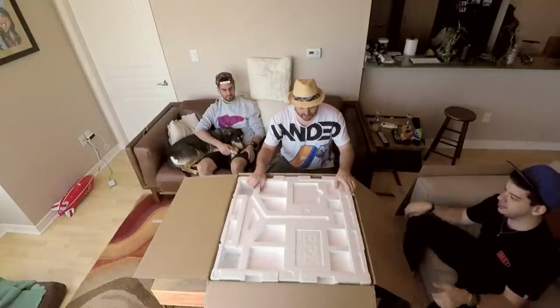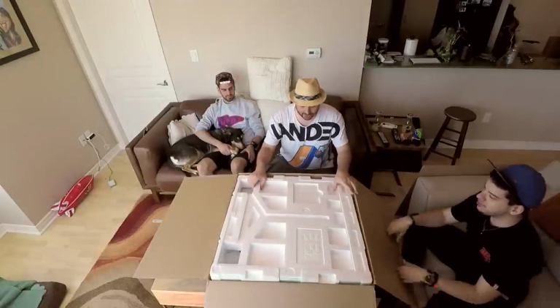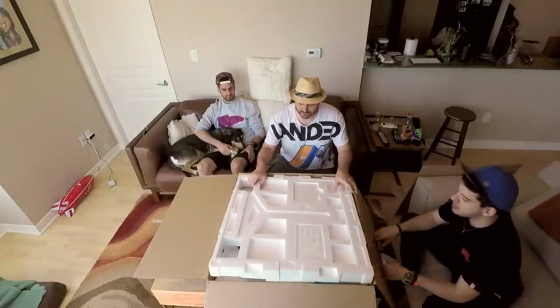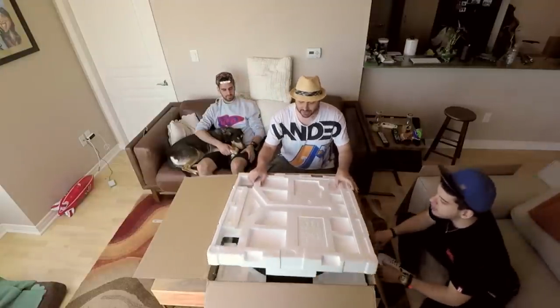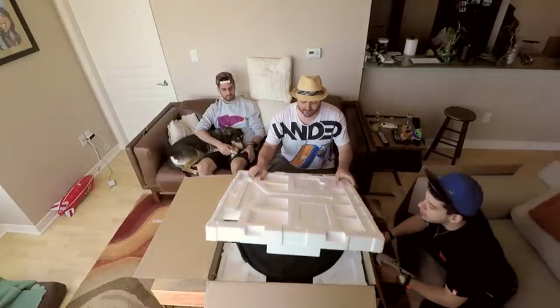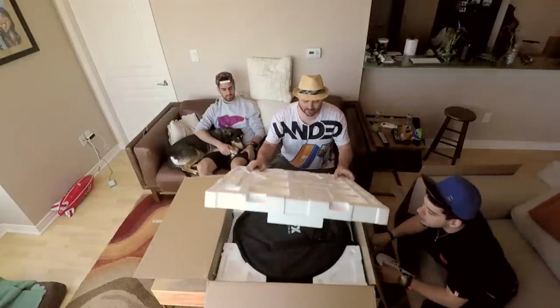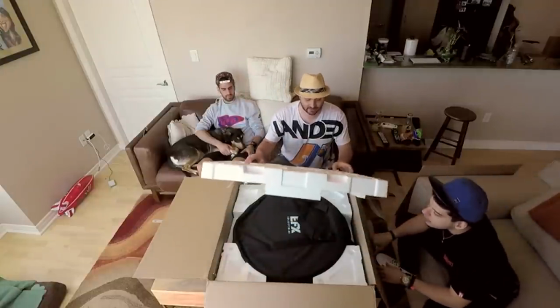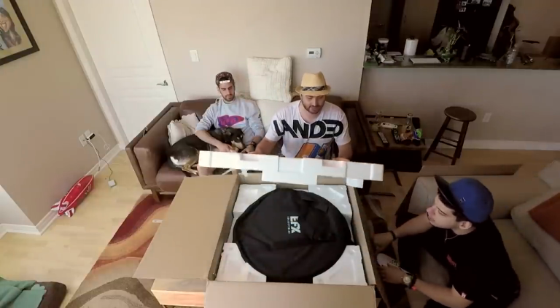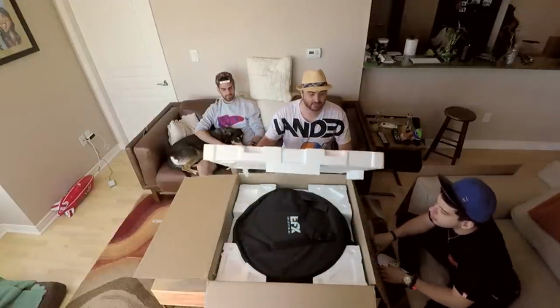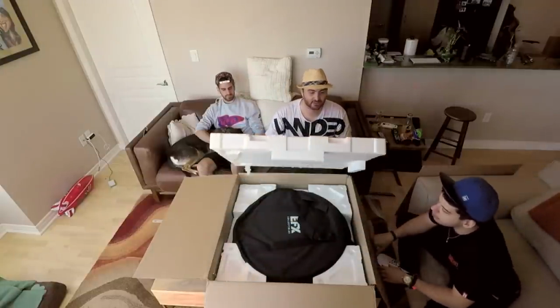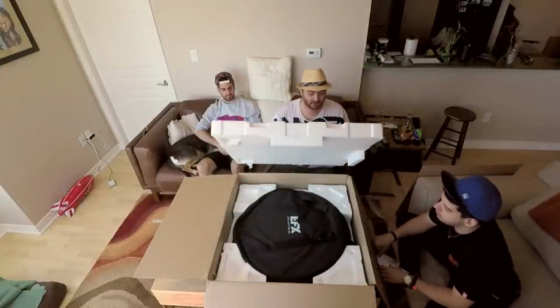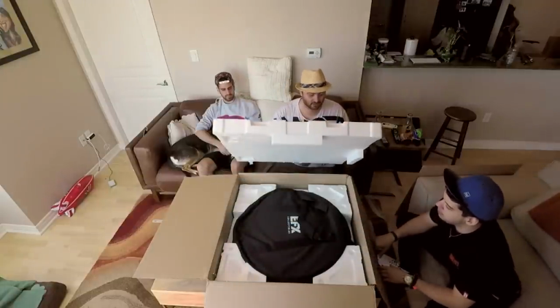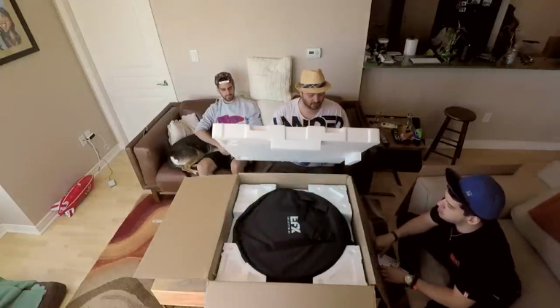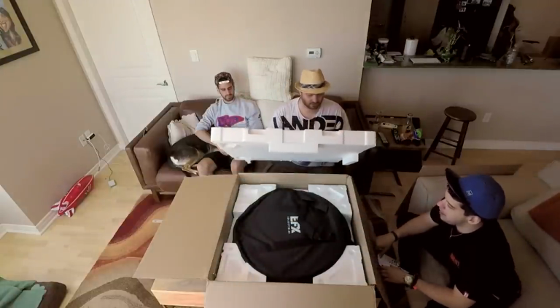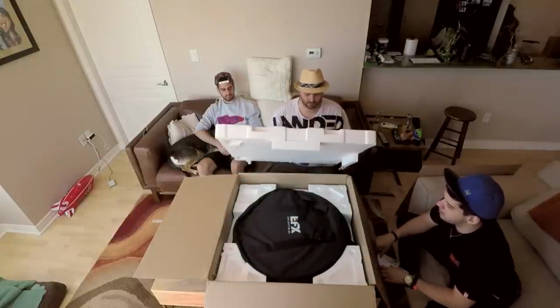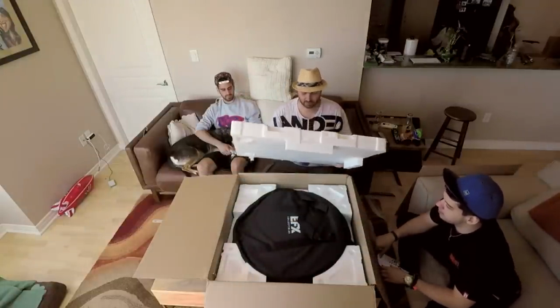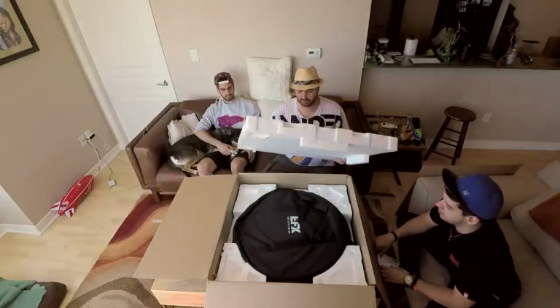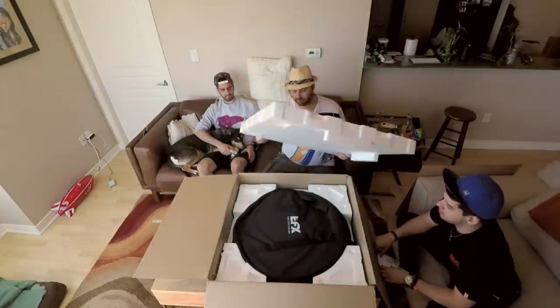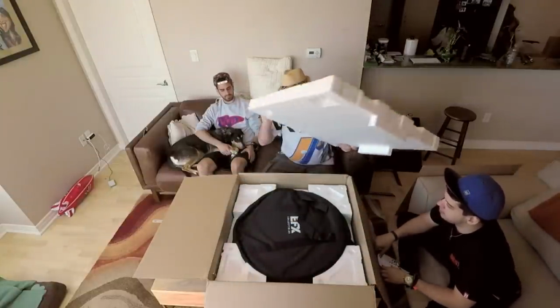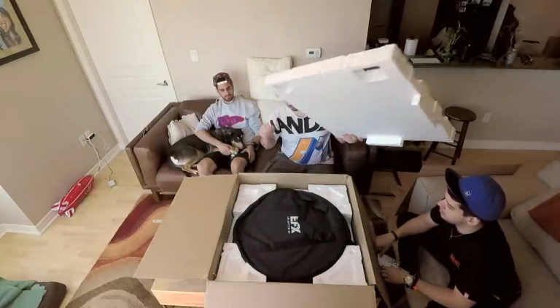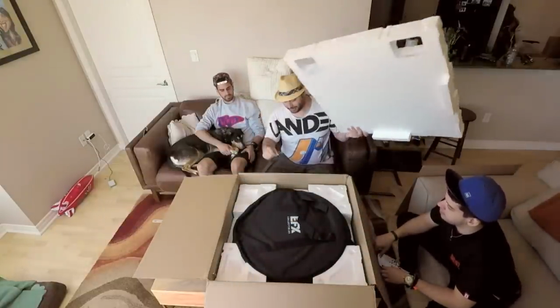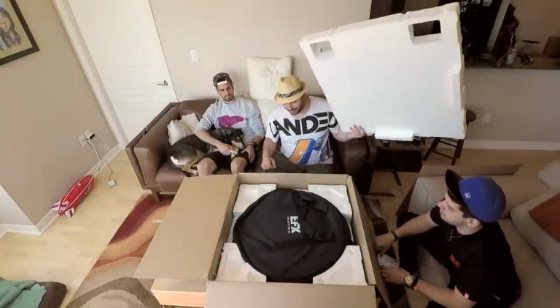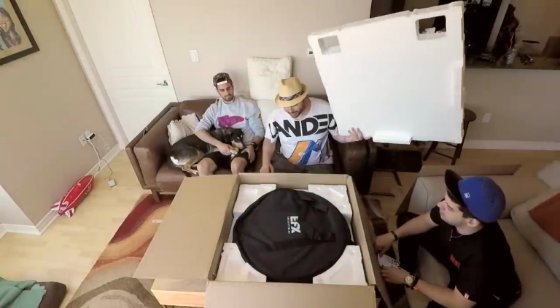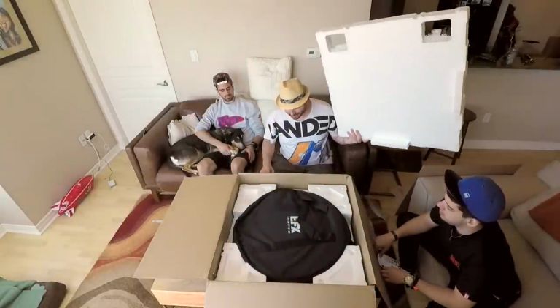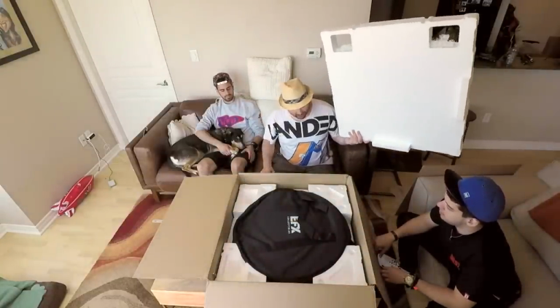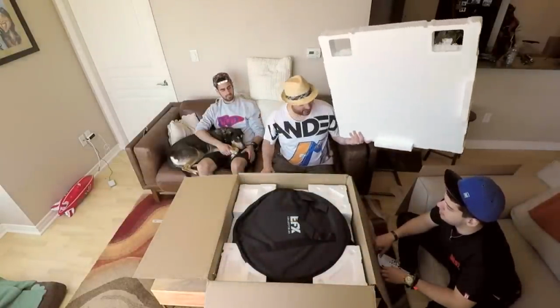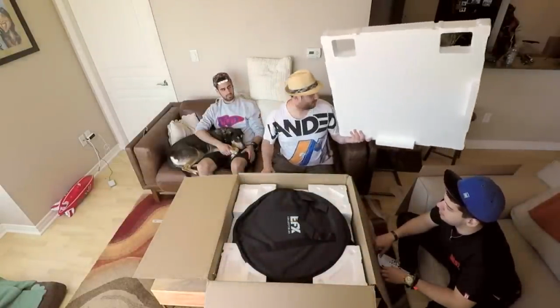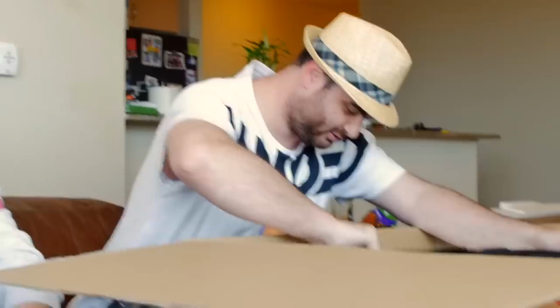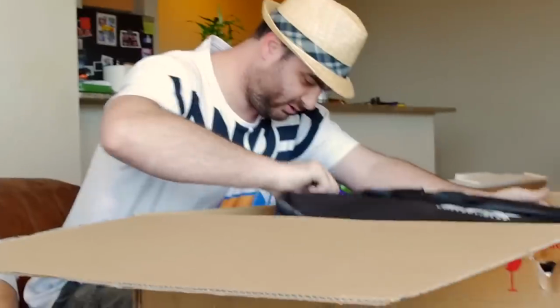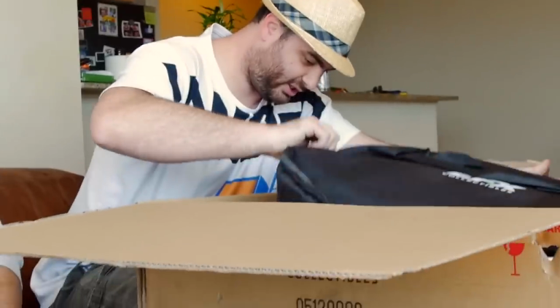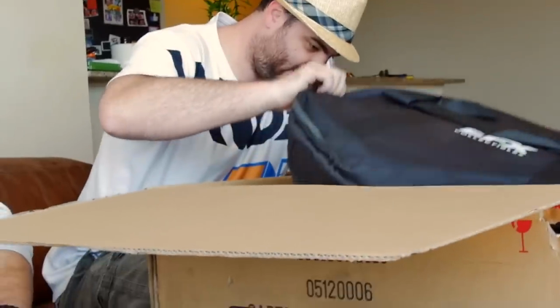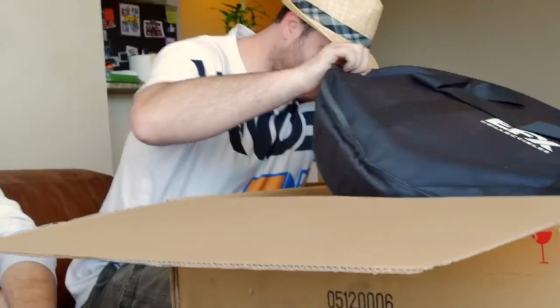Is there anything else in here? Oh, there's a bag. There's a bag.